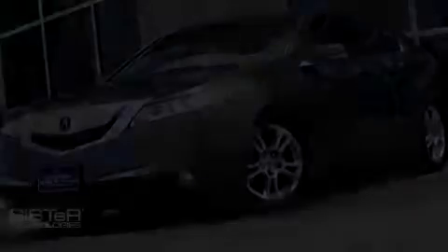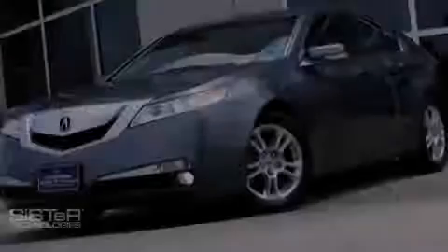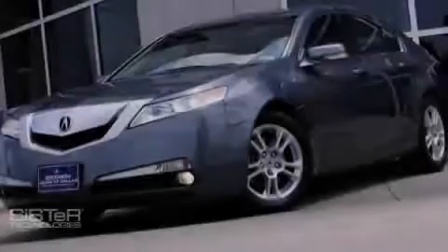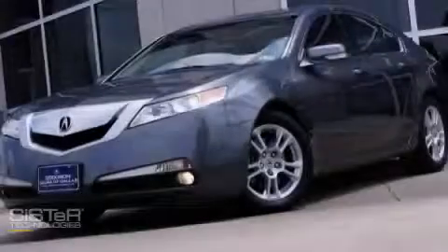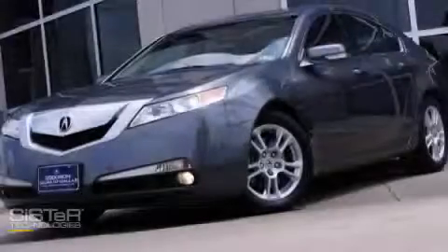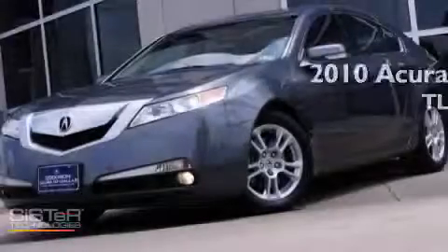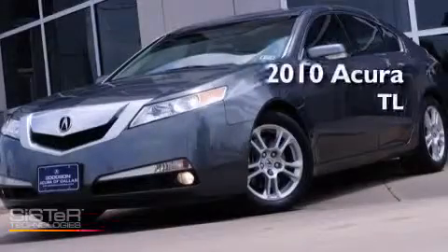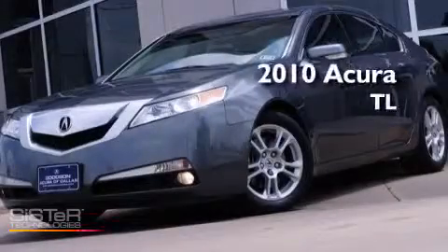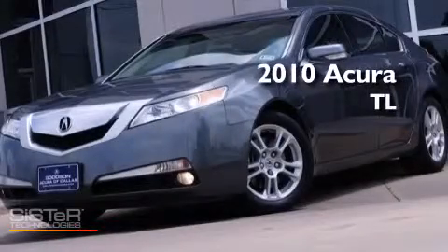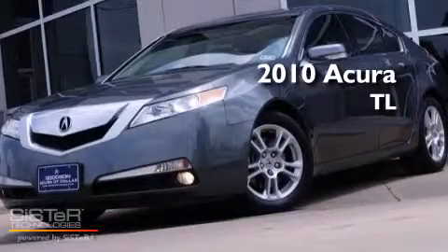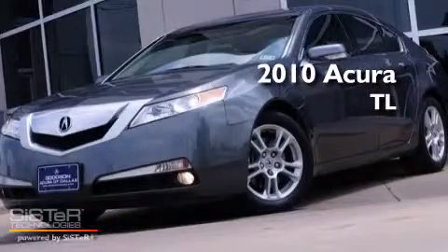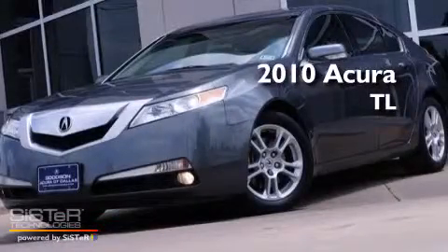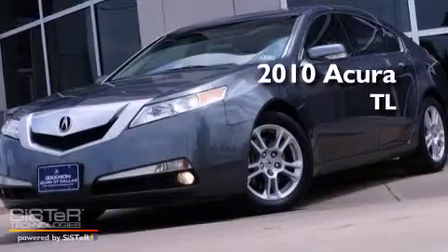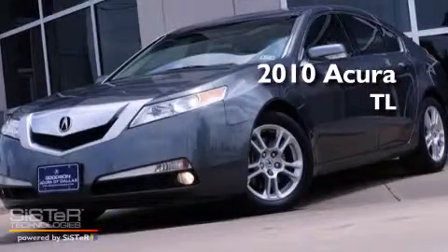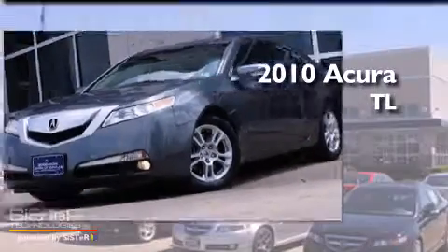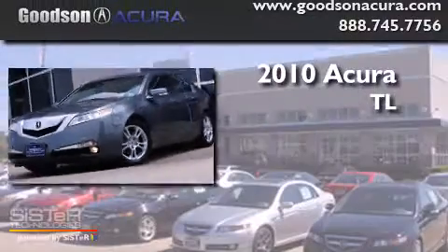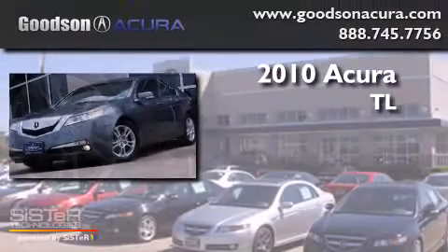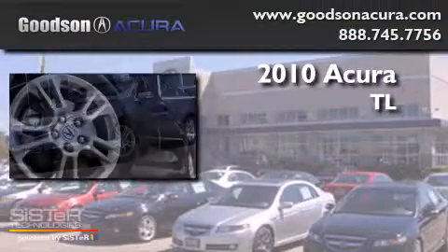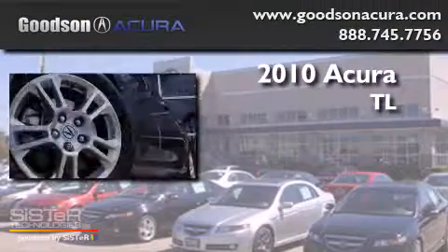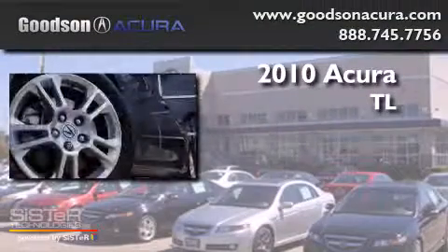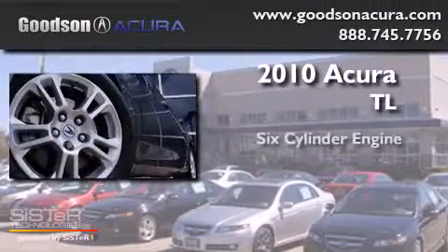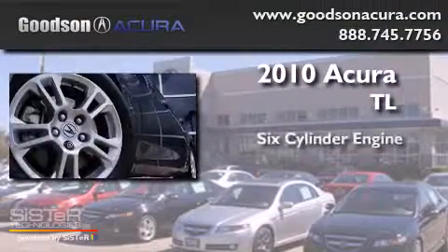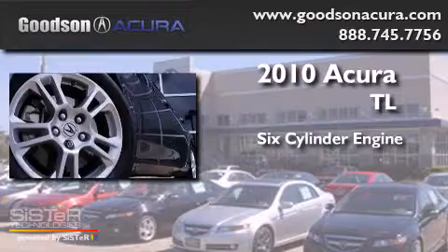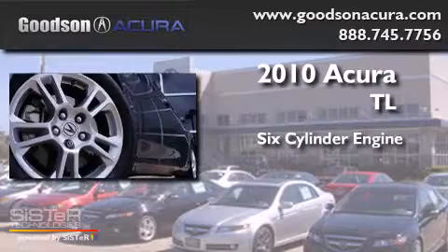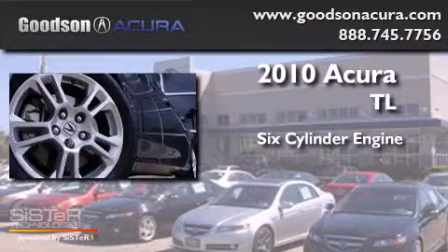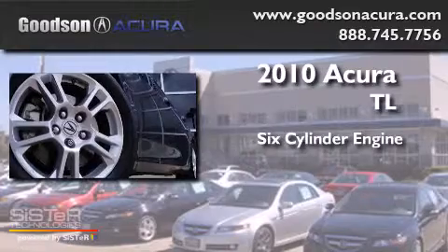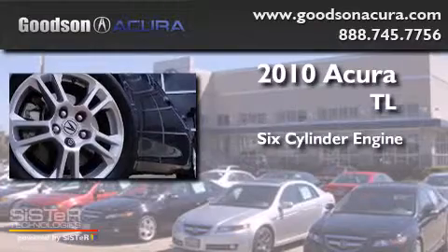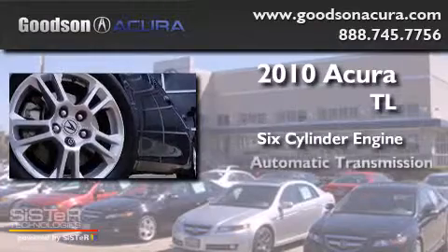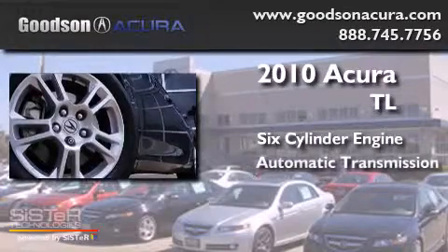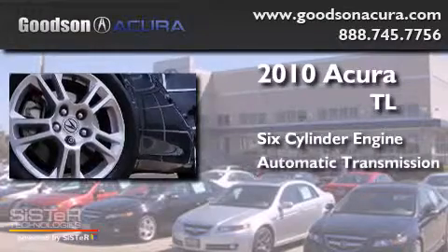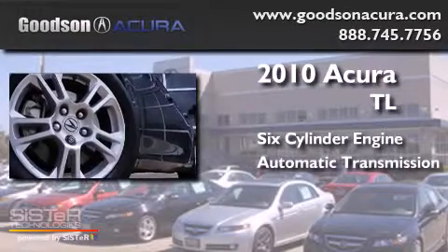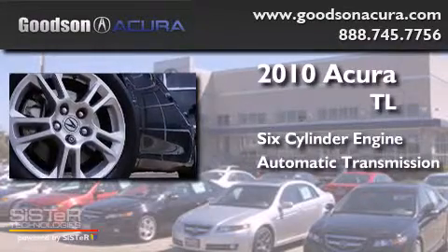This is a 2010 Acura TL. It has a six-cylinder engine and an automatic transmission.